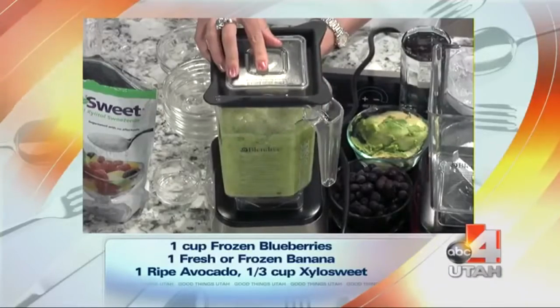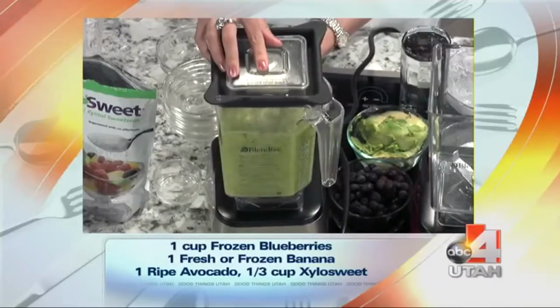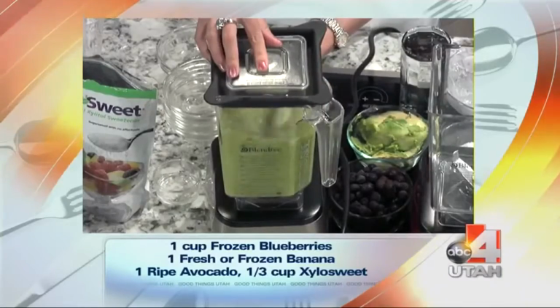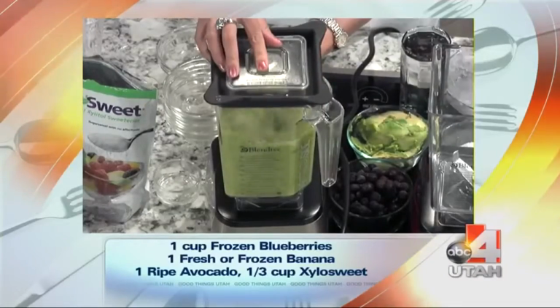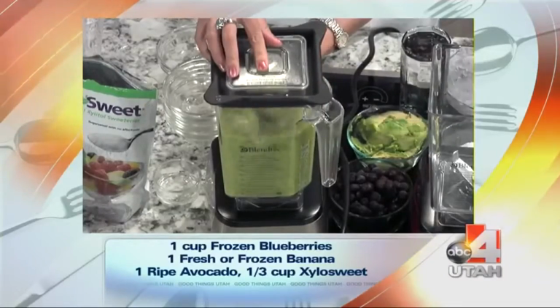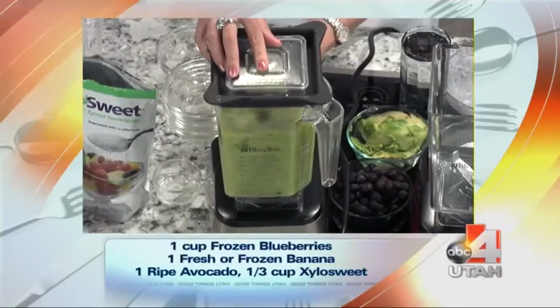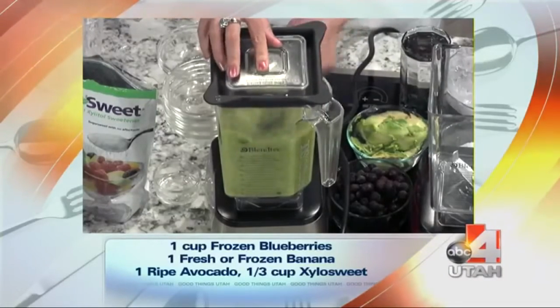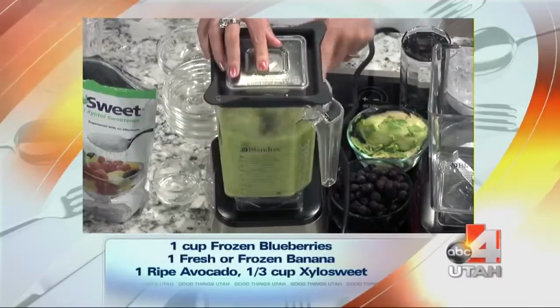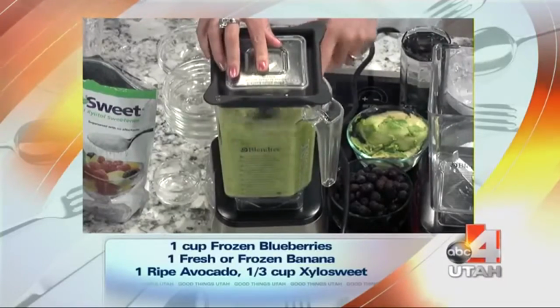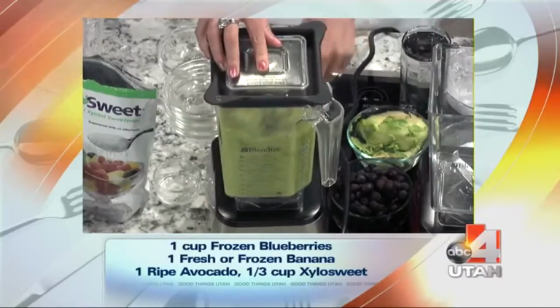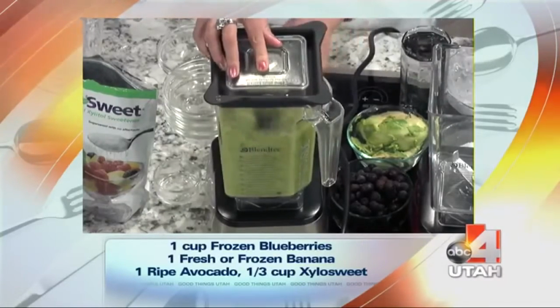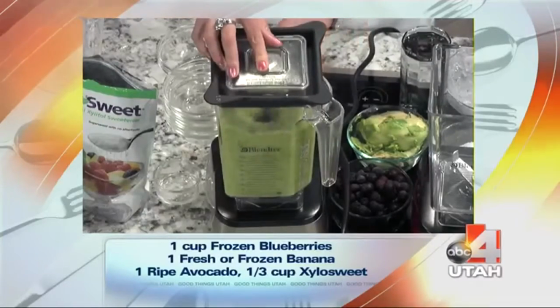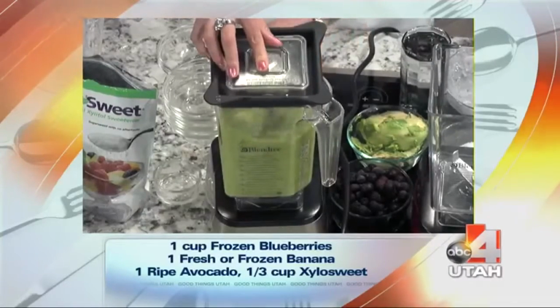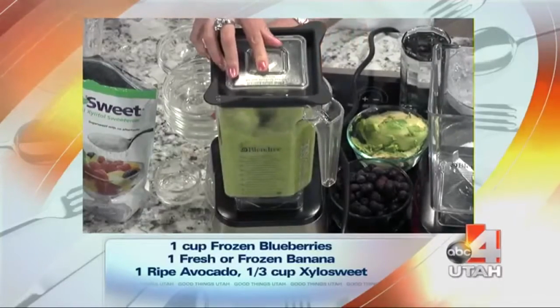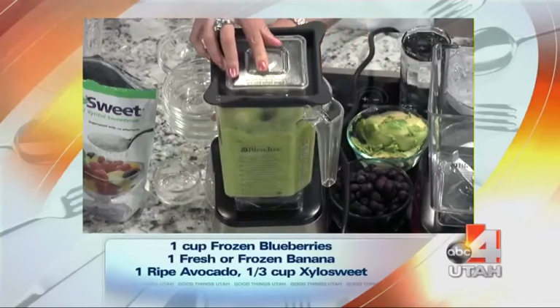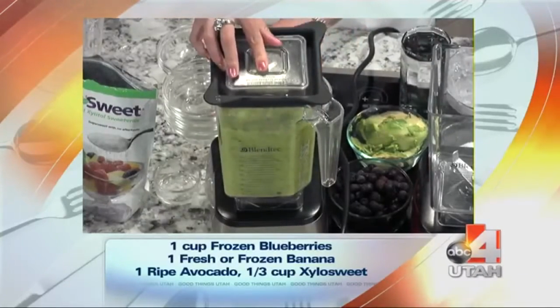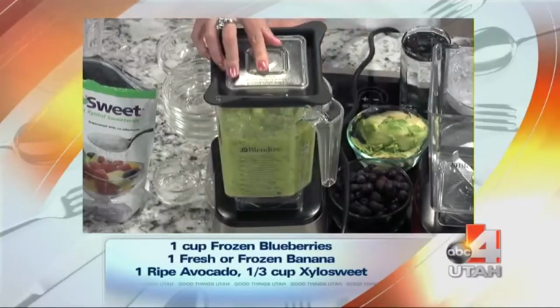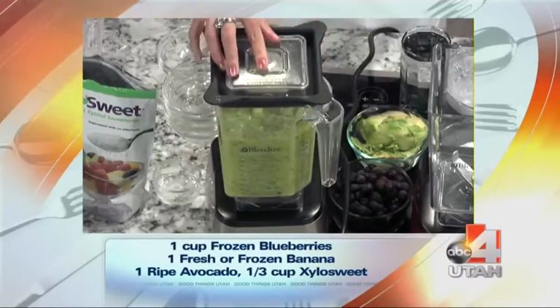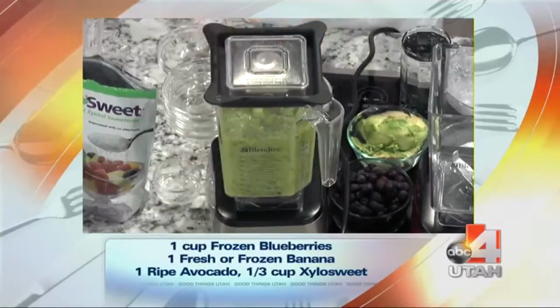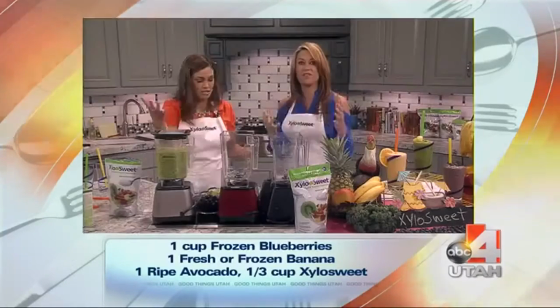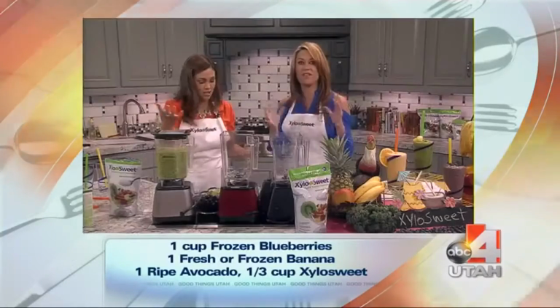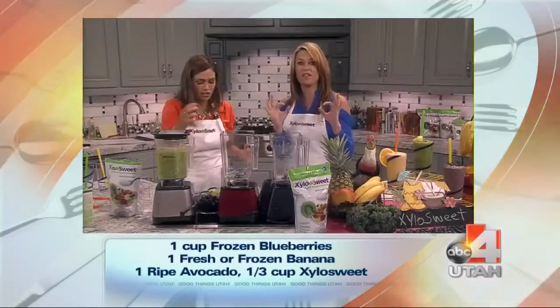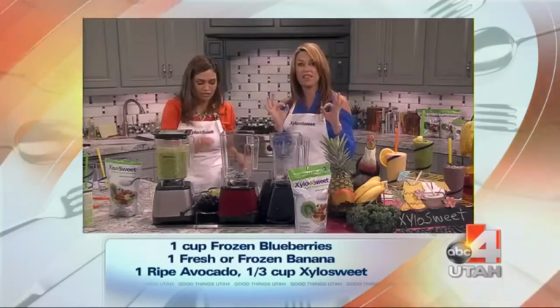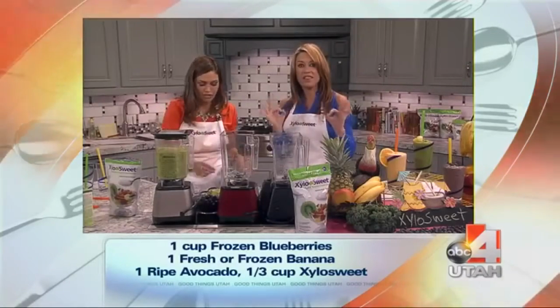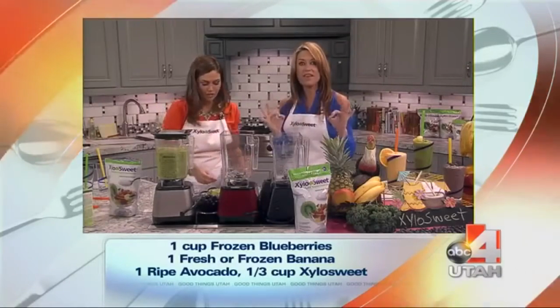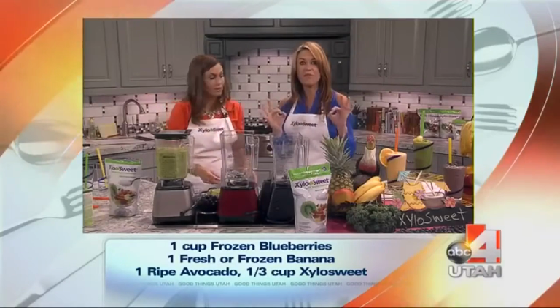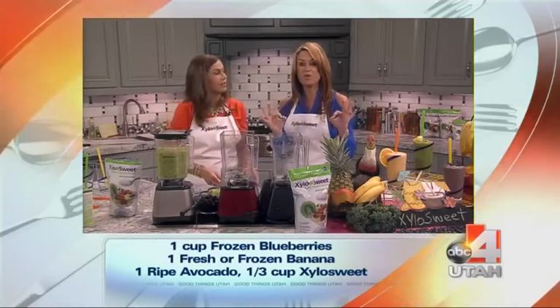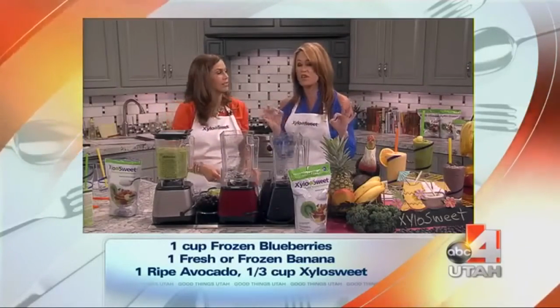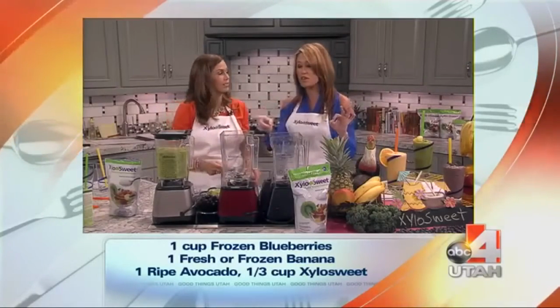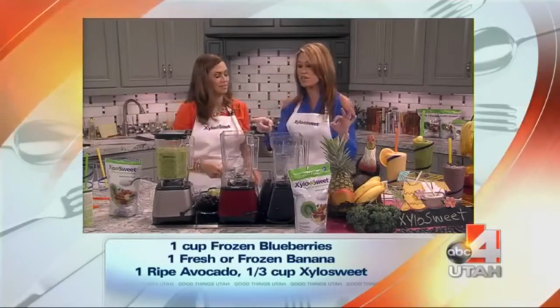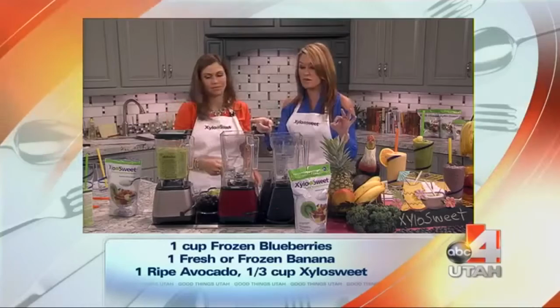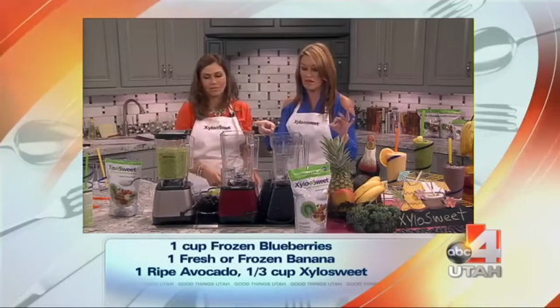All you do is blend it up, and serve. The green is my favorite.